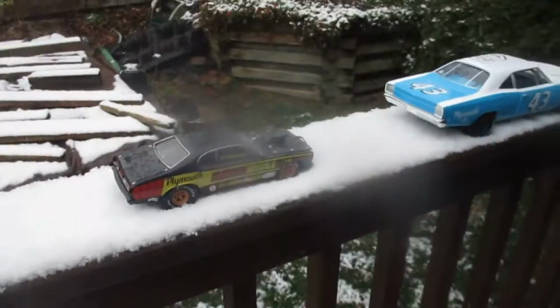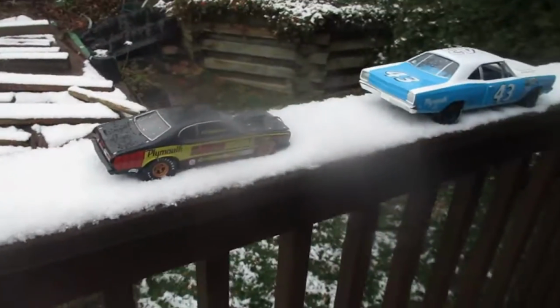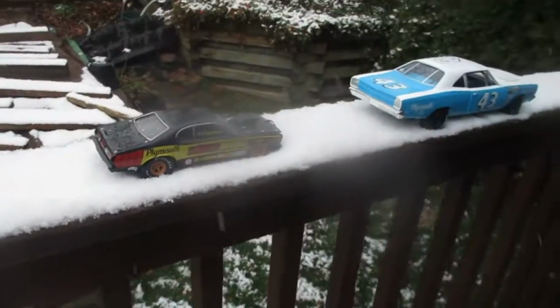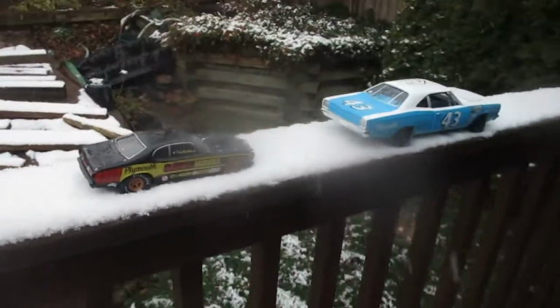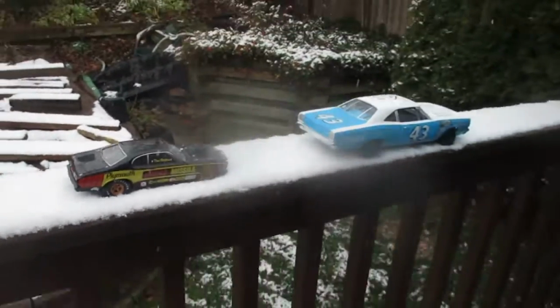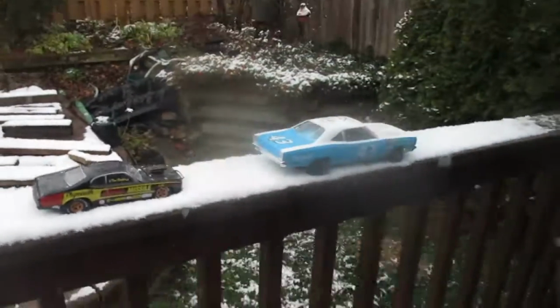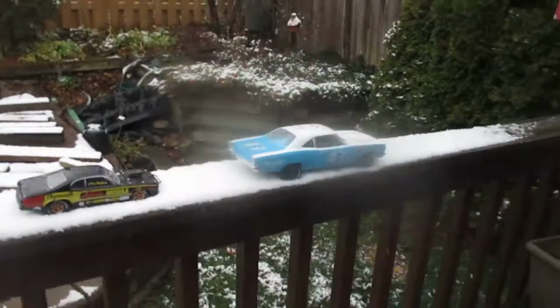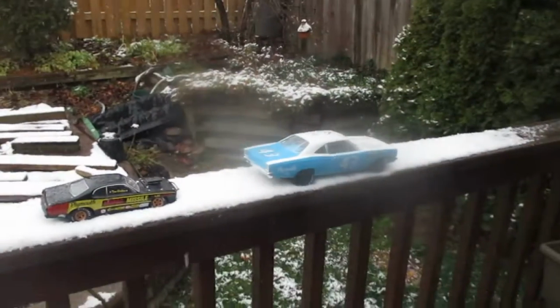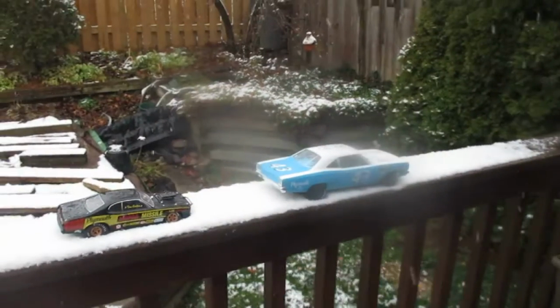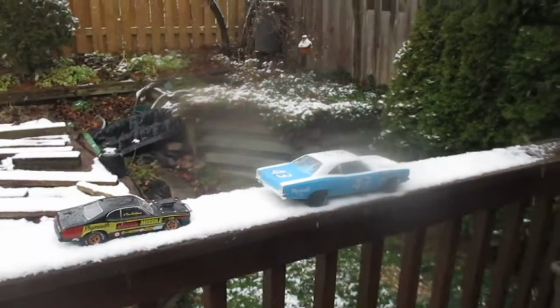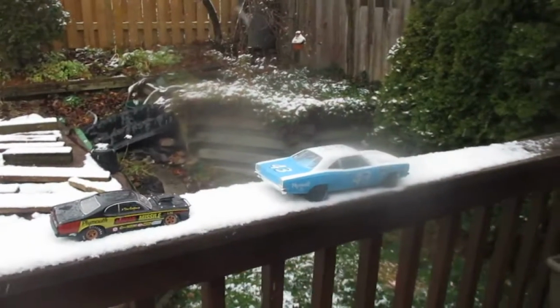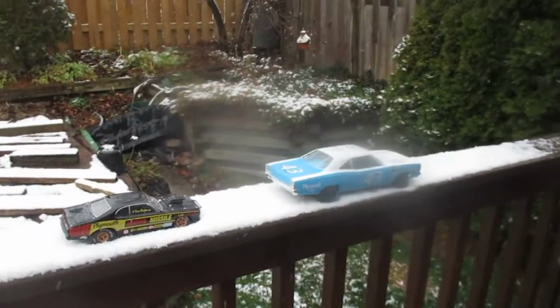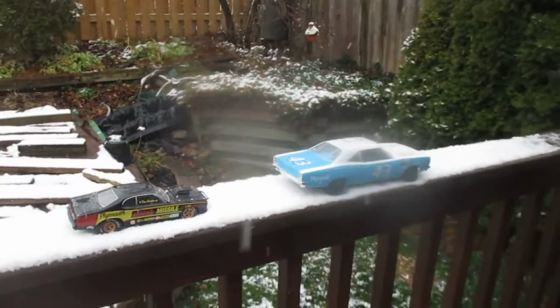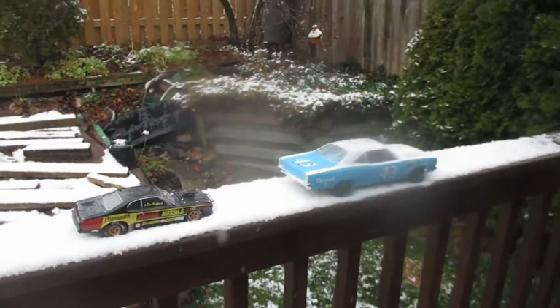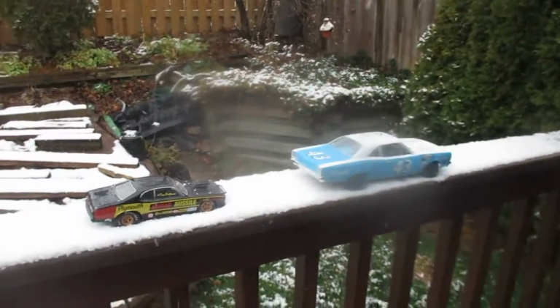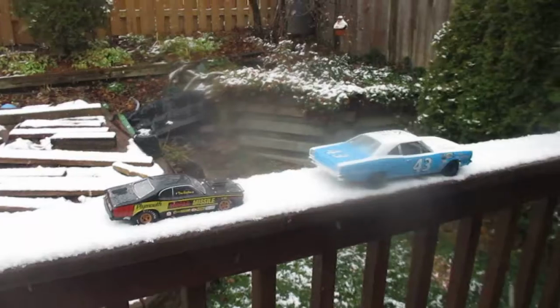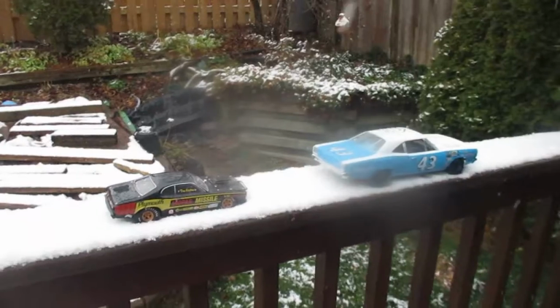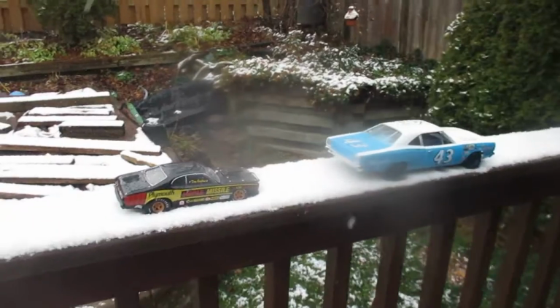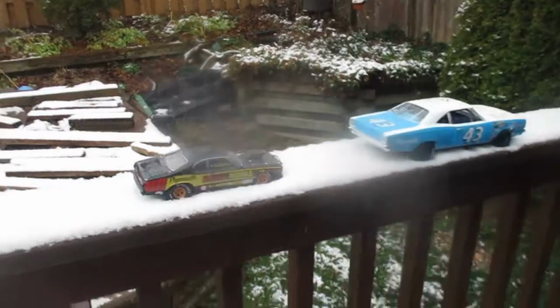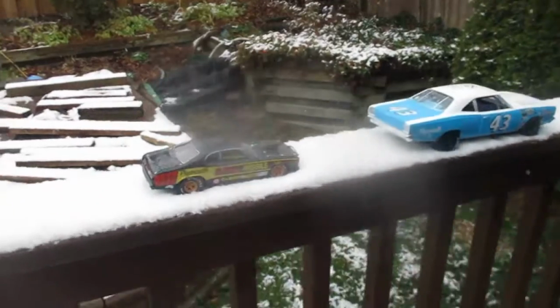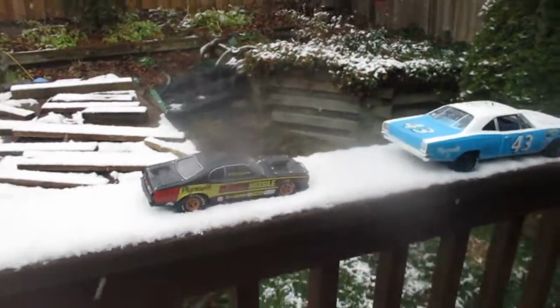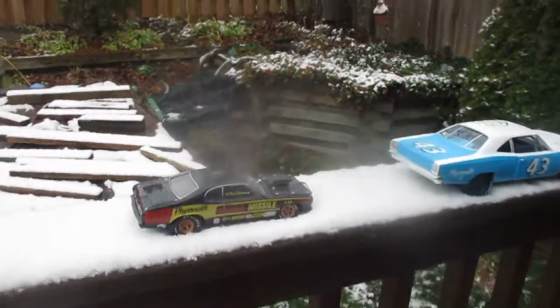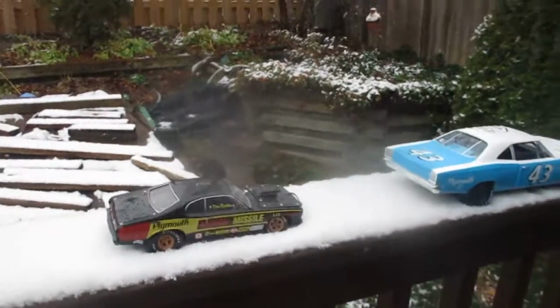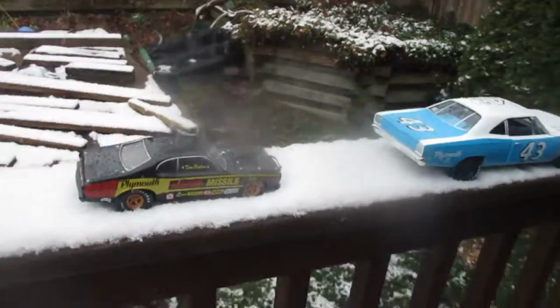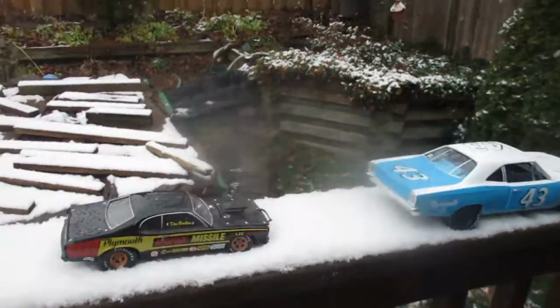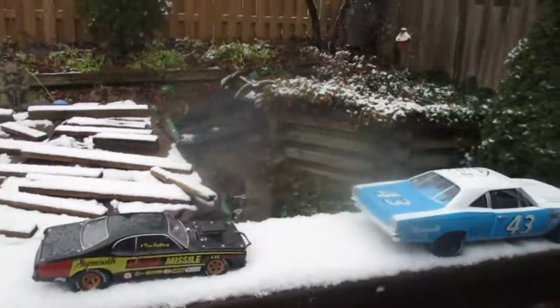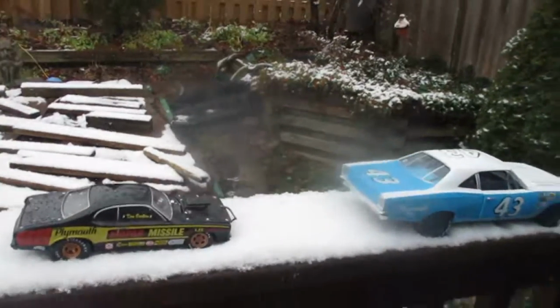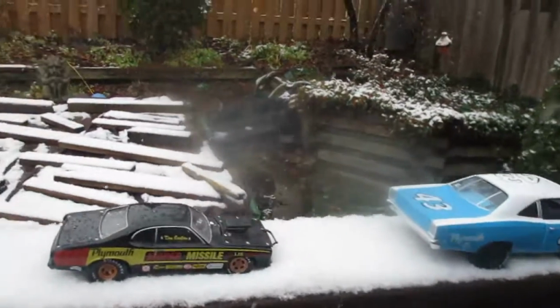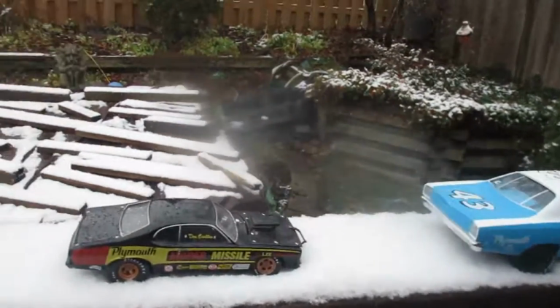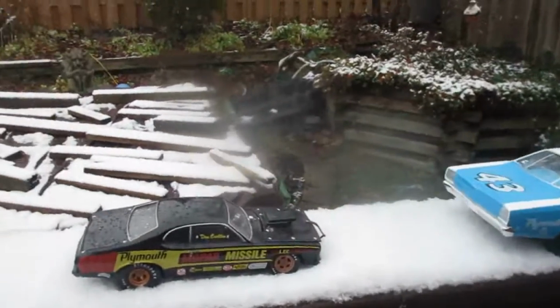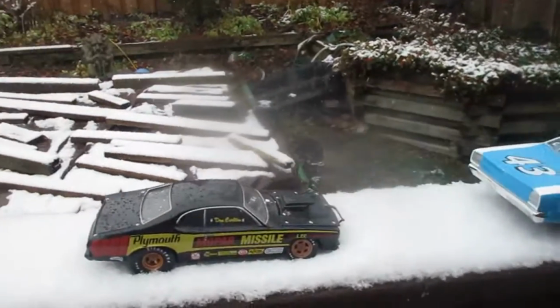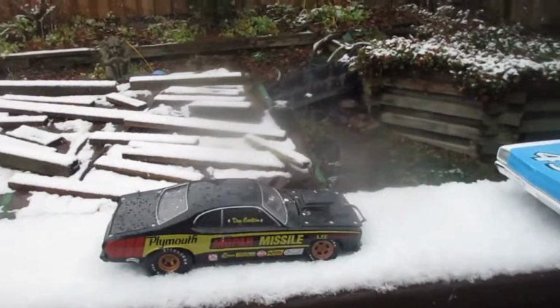I don't know why, but most of the cars just look so cool in snow. But hey, that's just me.